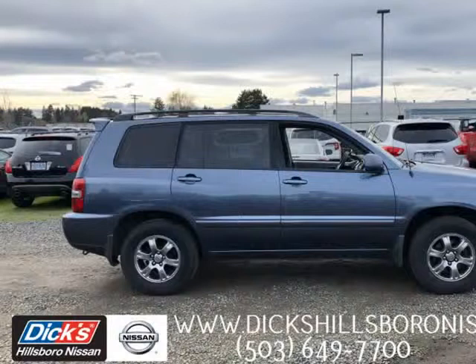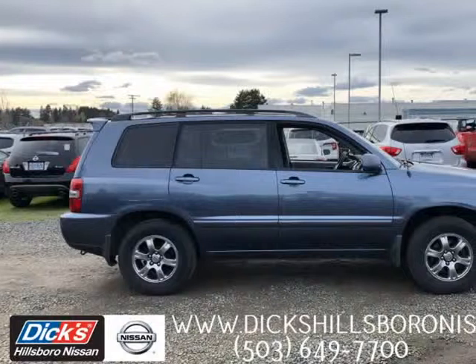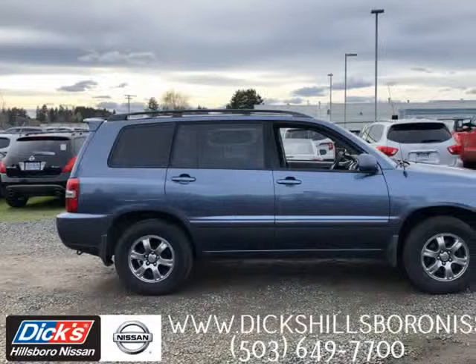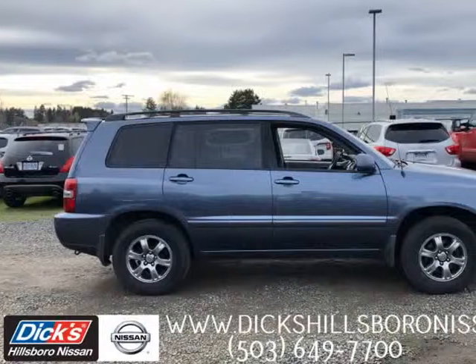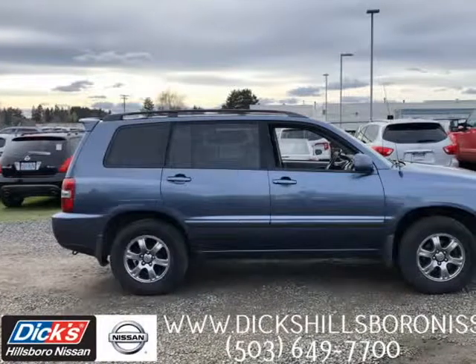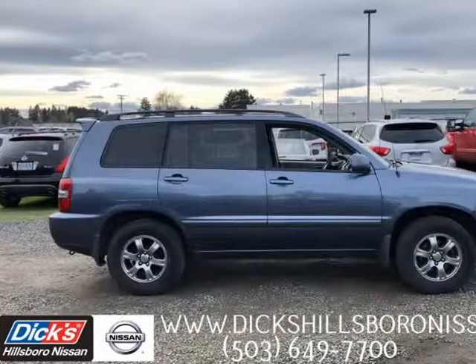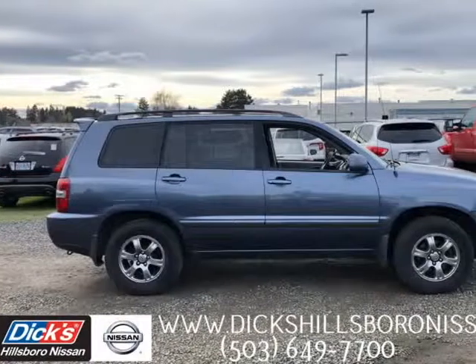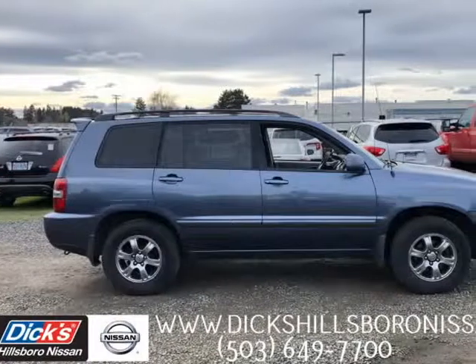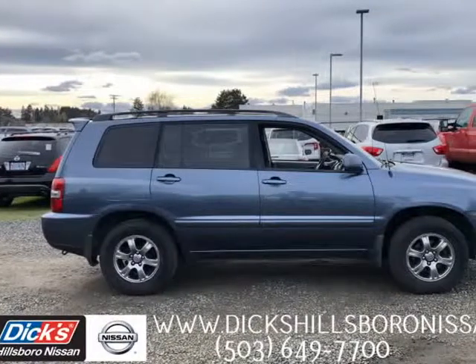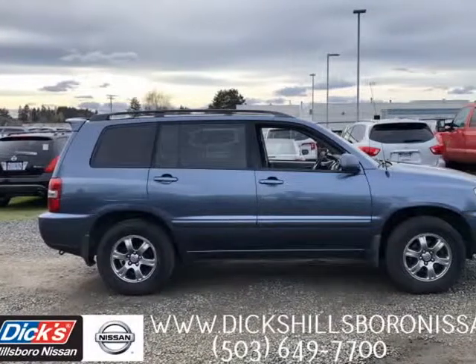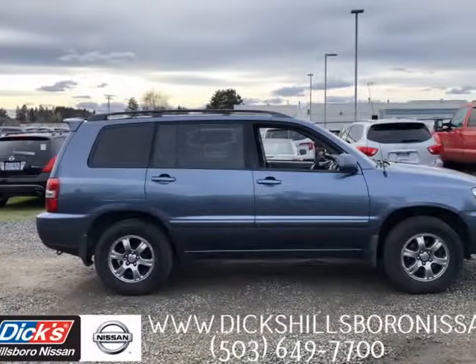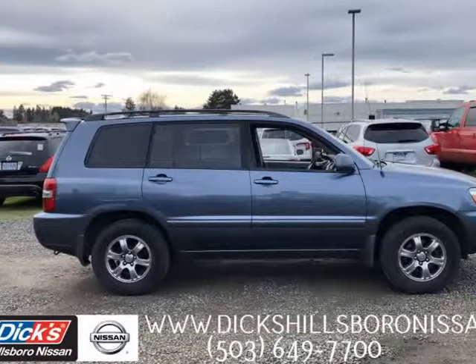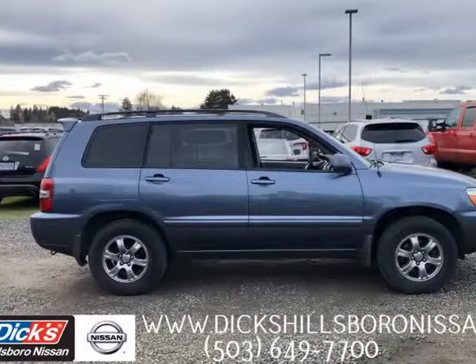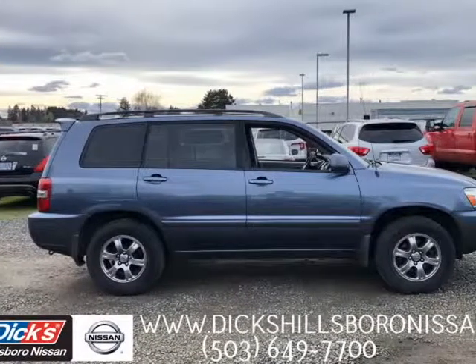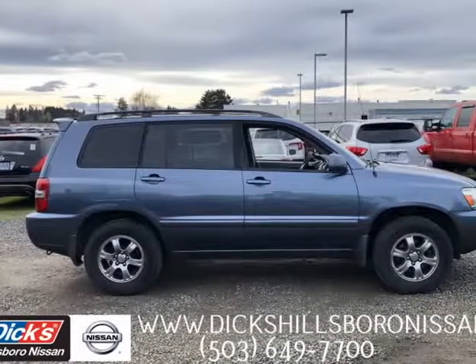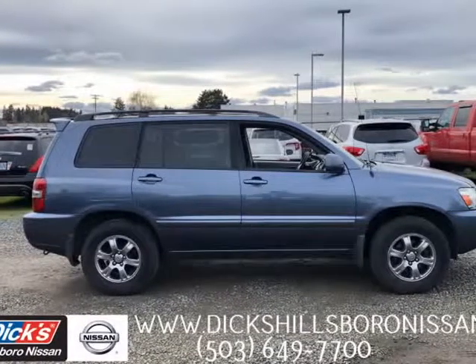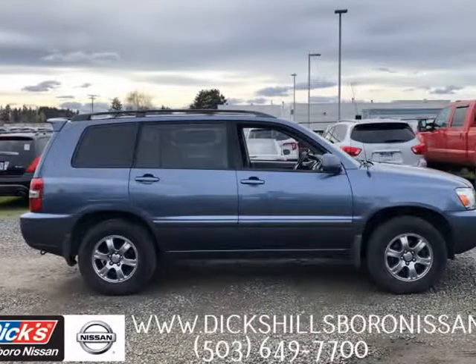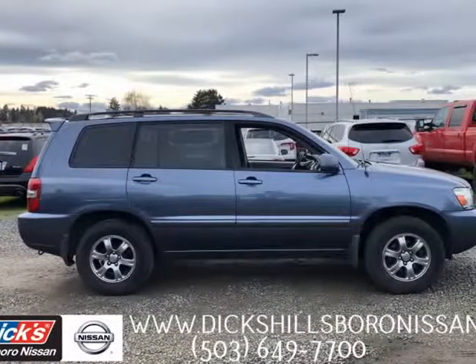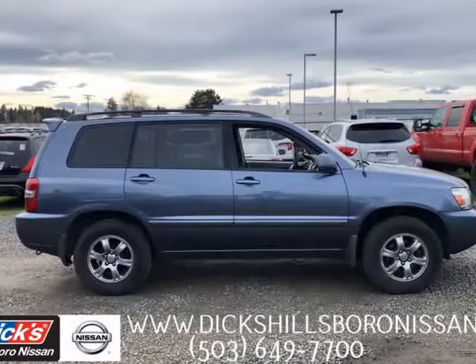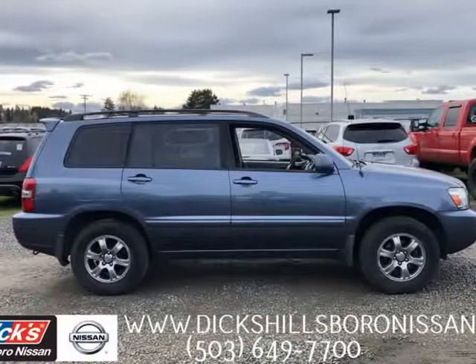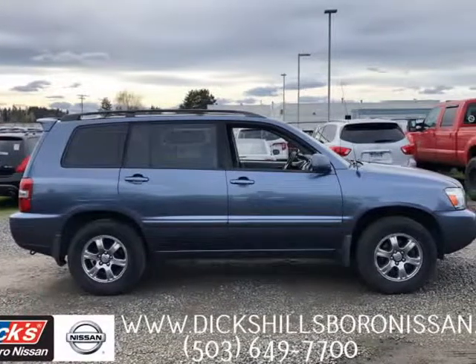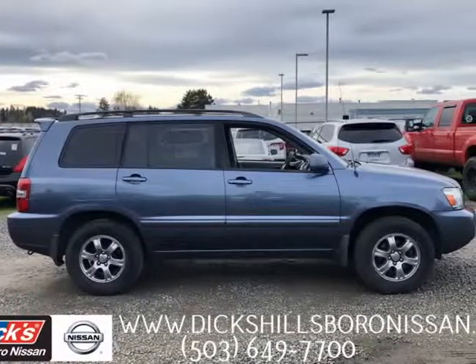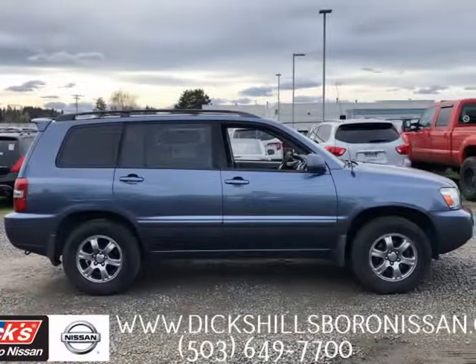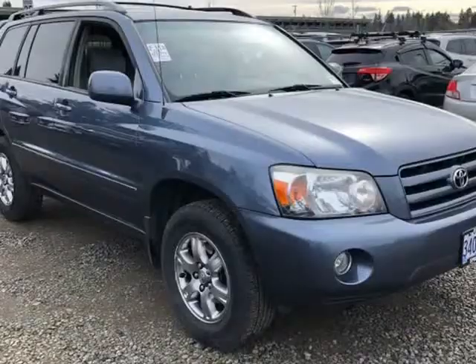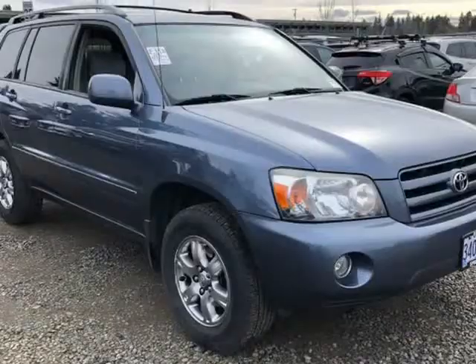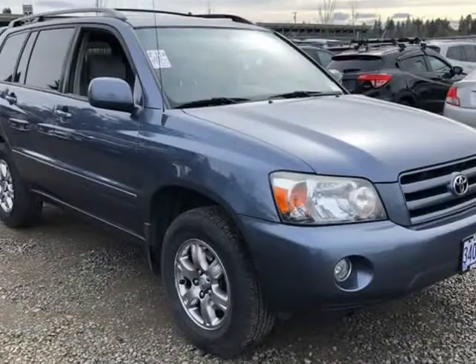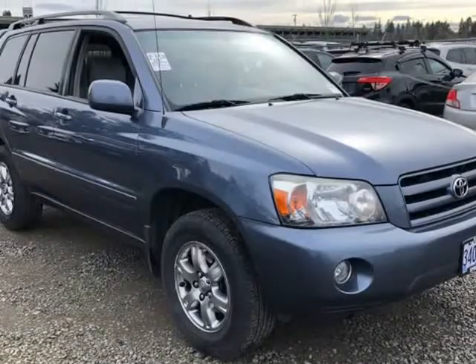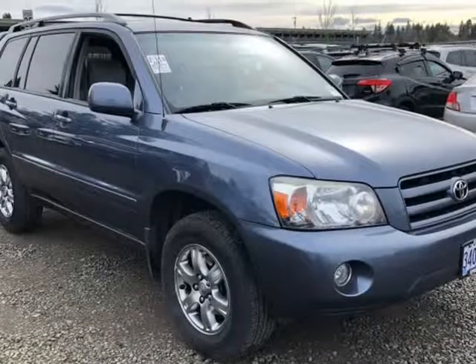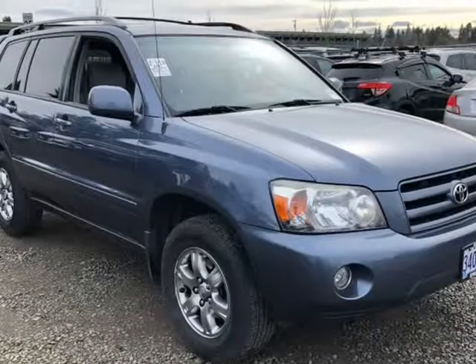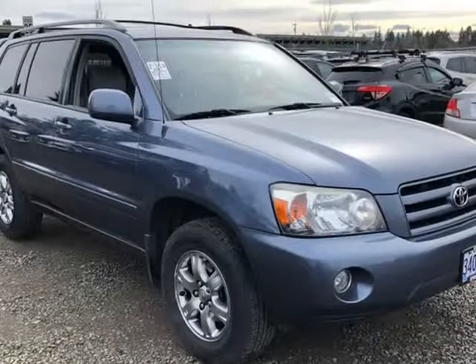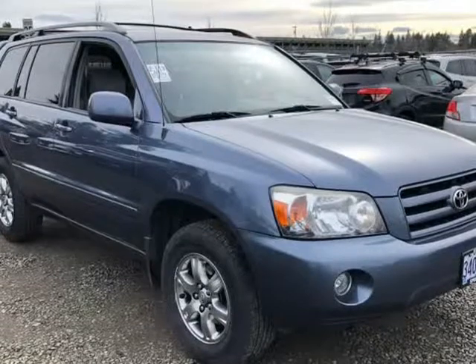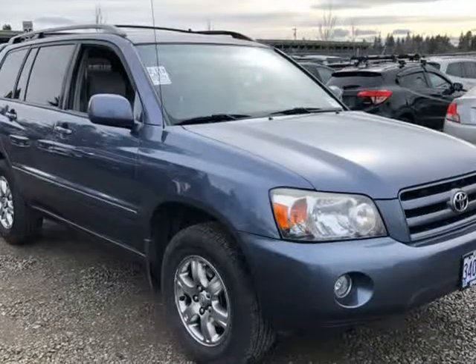This 2007 Toyota Highlander is brought to you by Dickinson's Hillsboro Nissan.